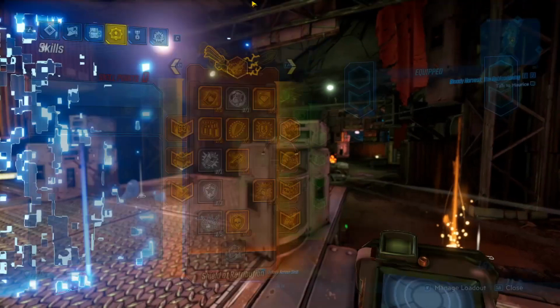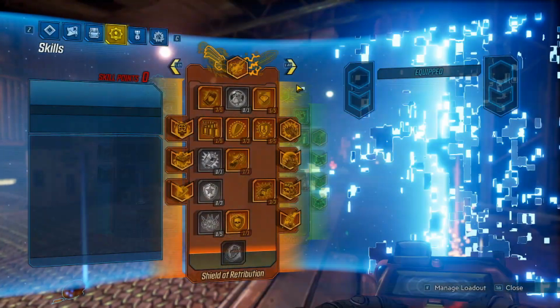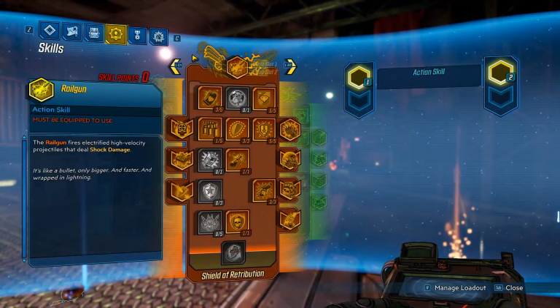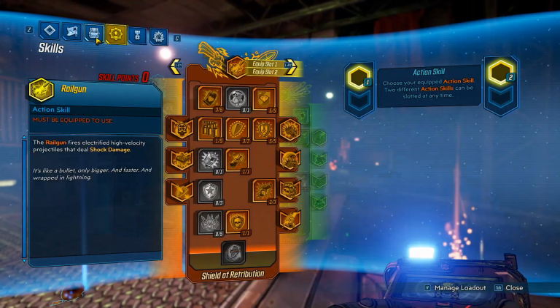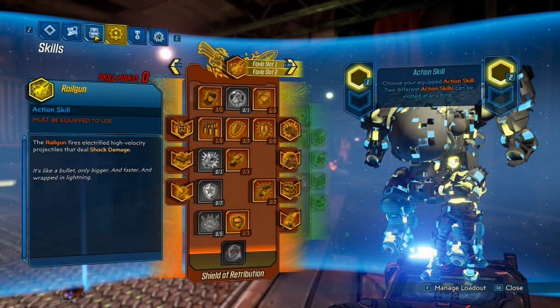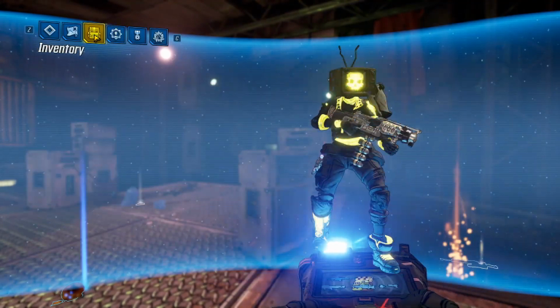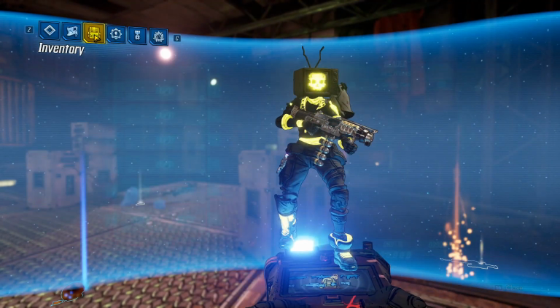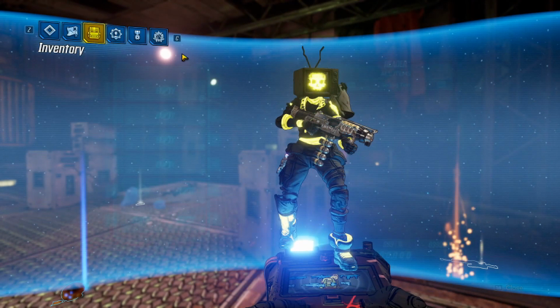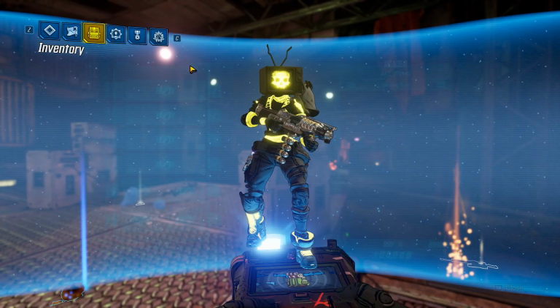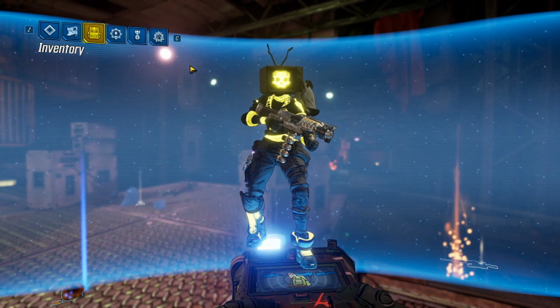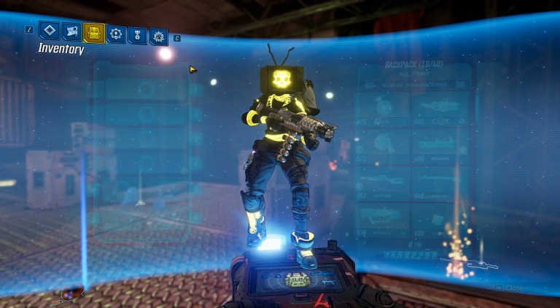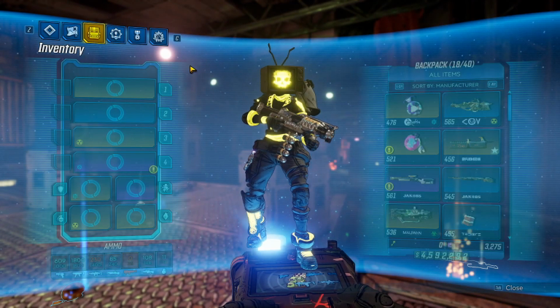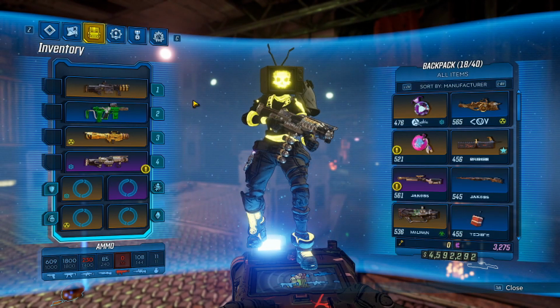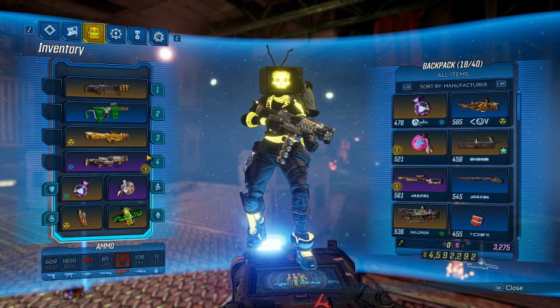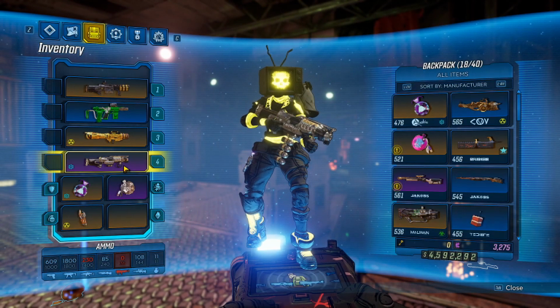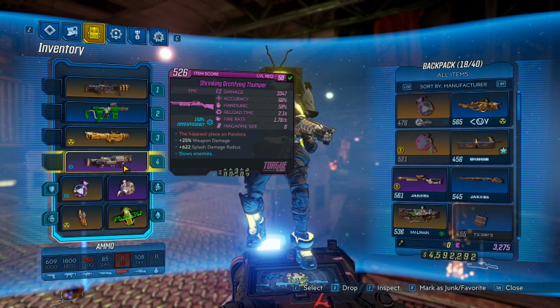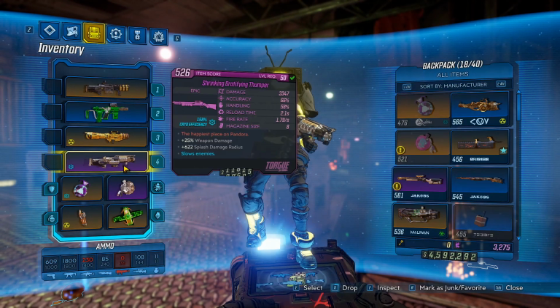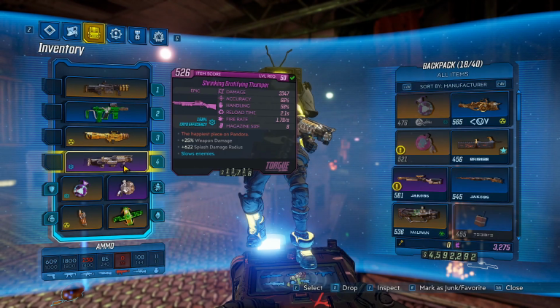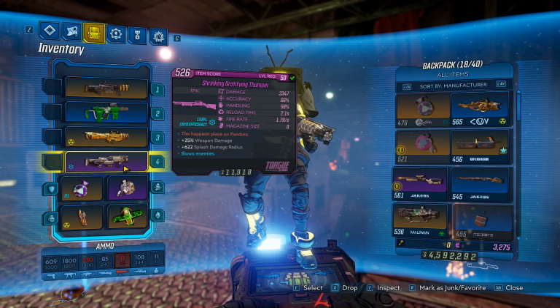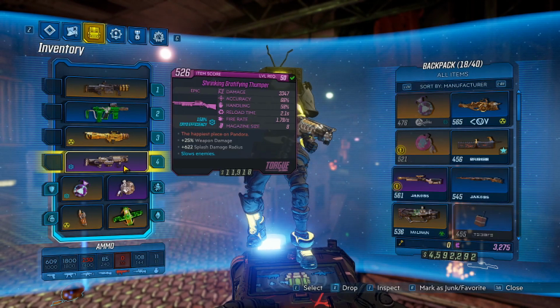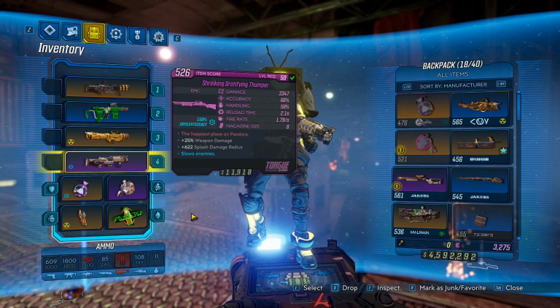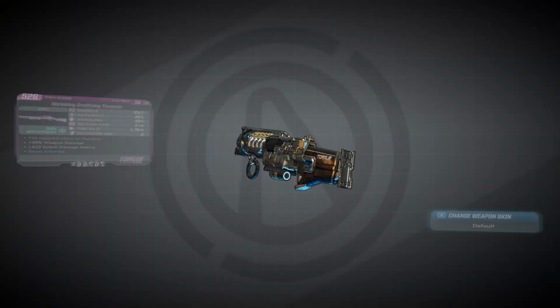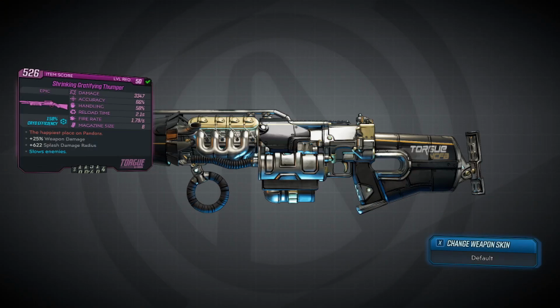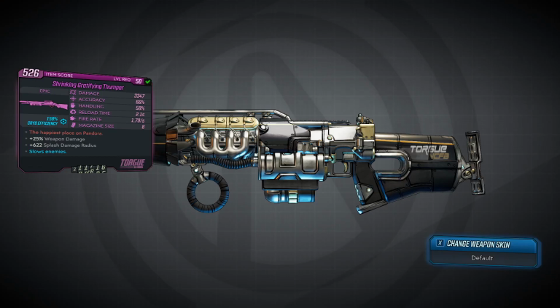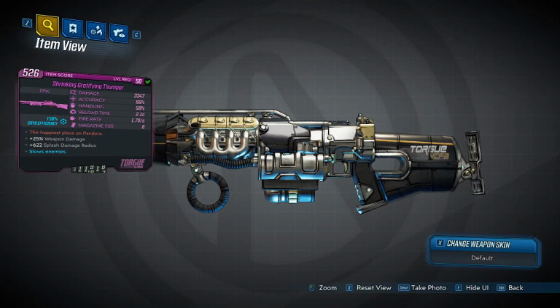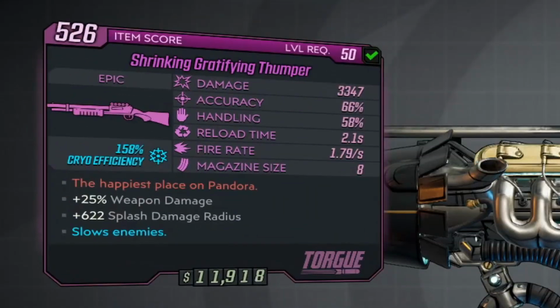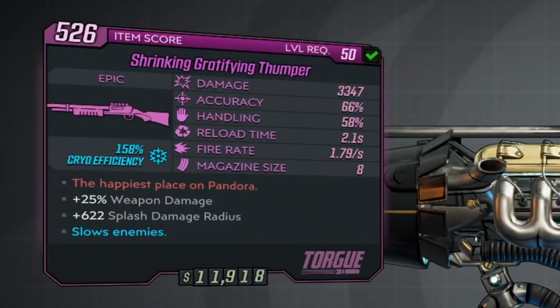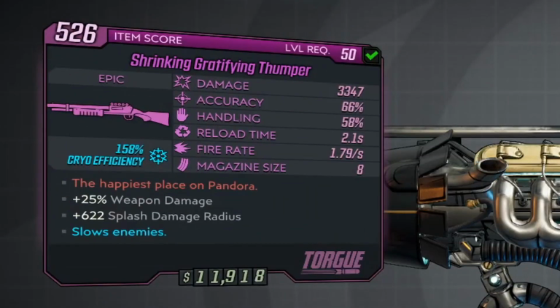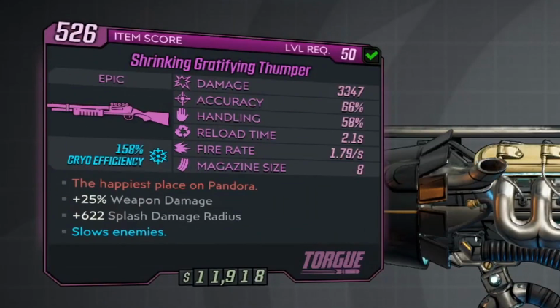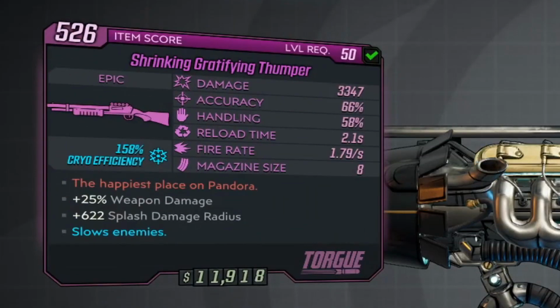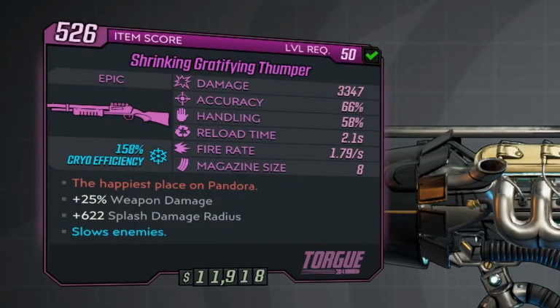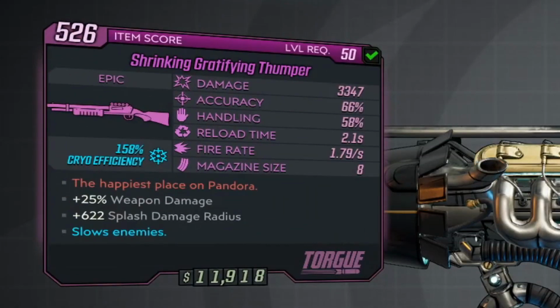Right guys, today I'm bringing you a unique item guide in Borderlands 3, and in this video we'll be looking at the Torg shotgun known as the Thumper. The red text on the weapon reads: the happiest place on Pandora.